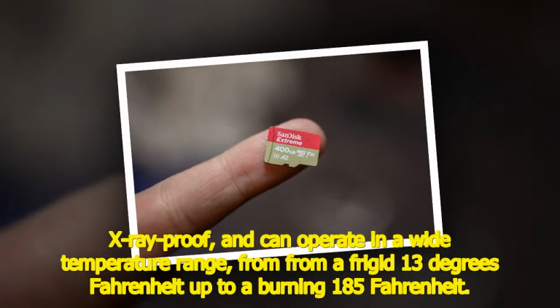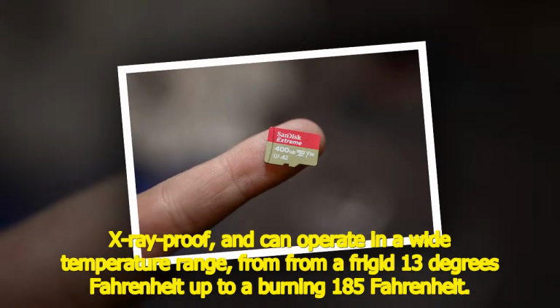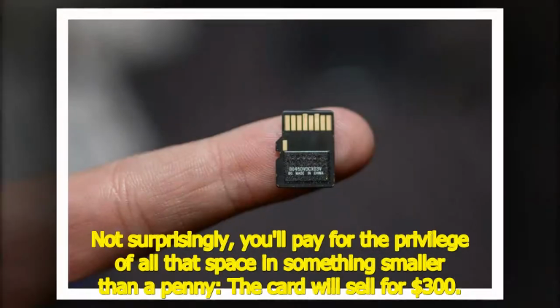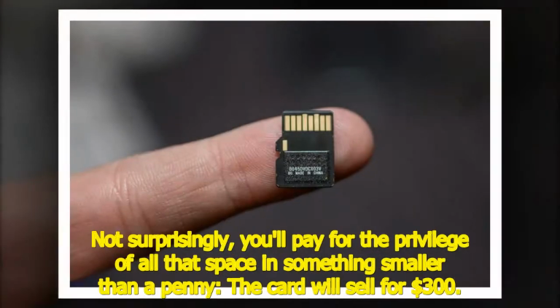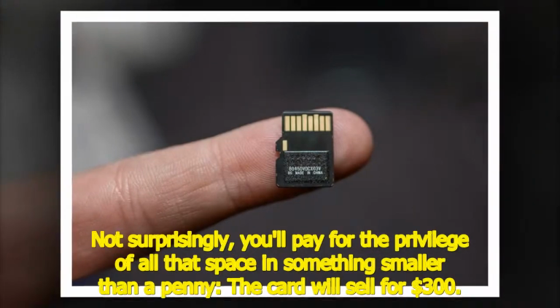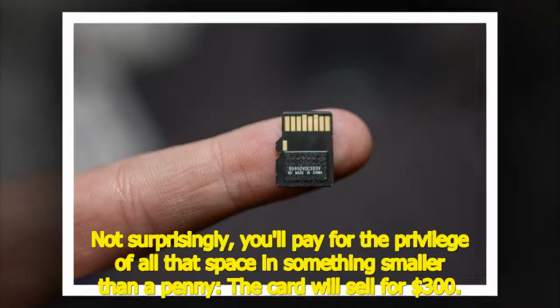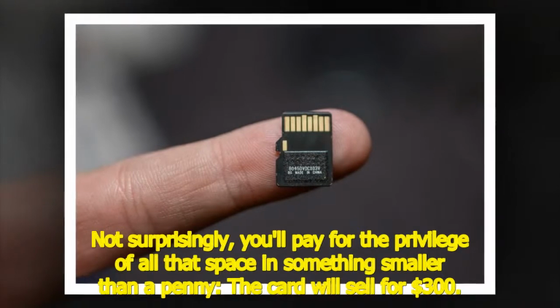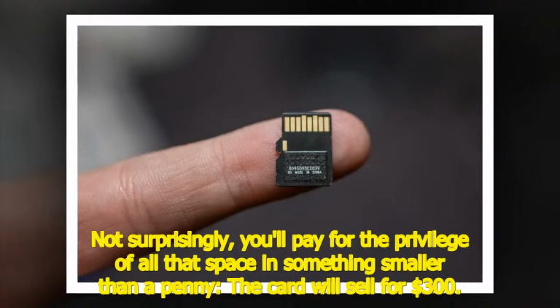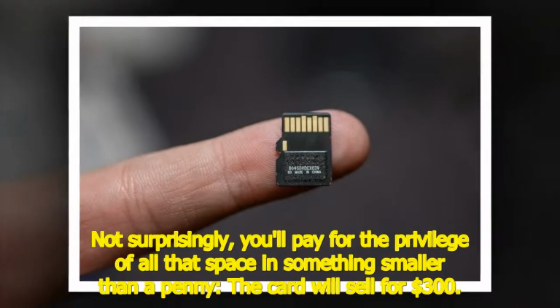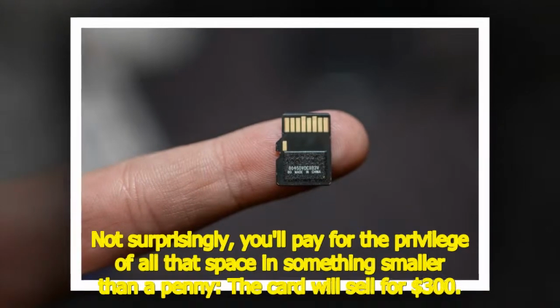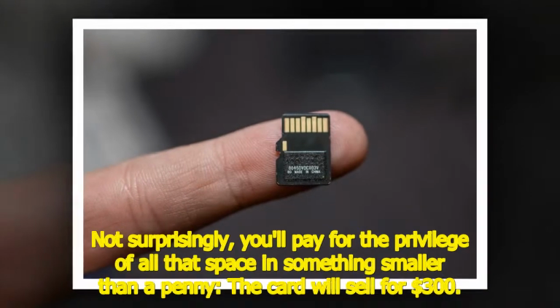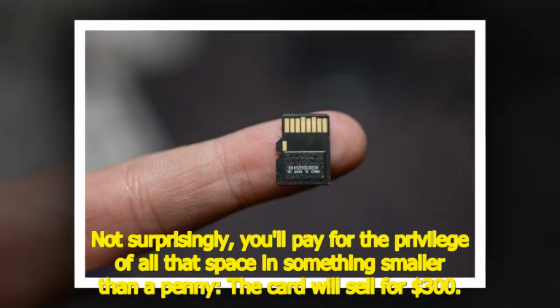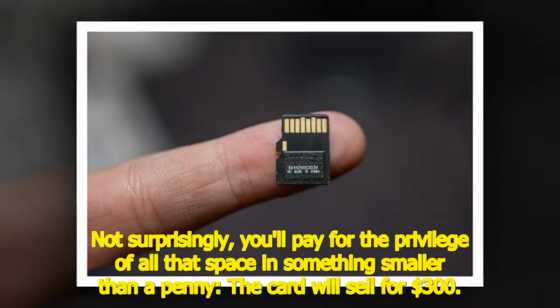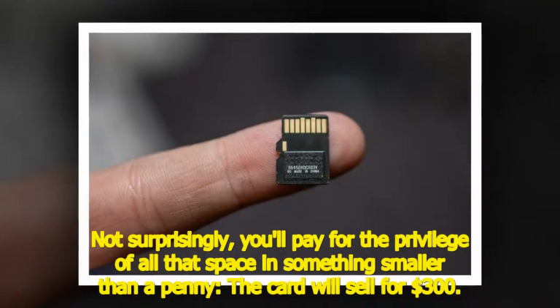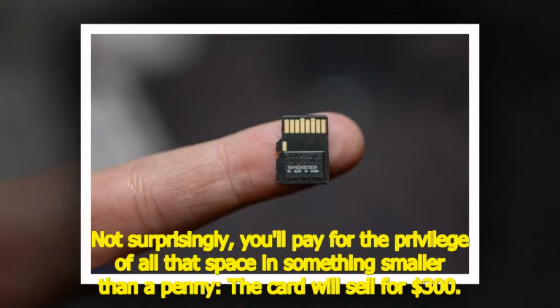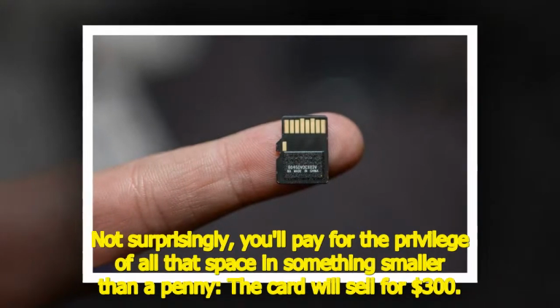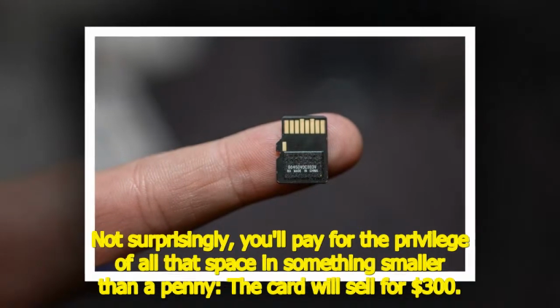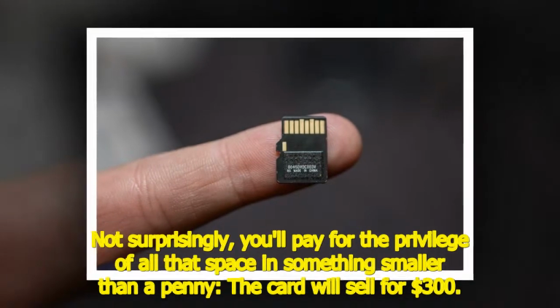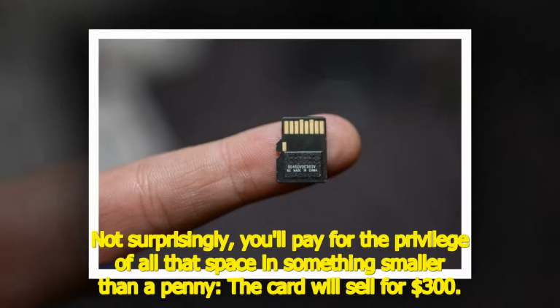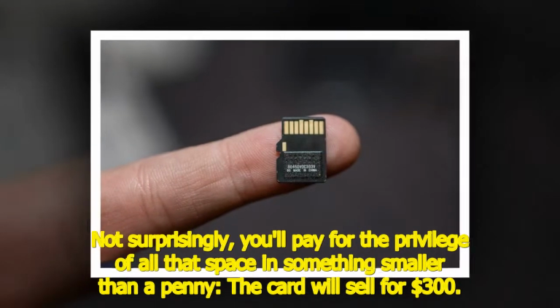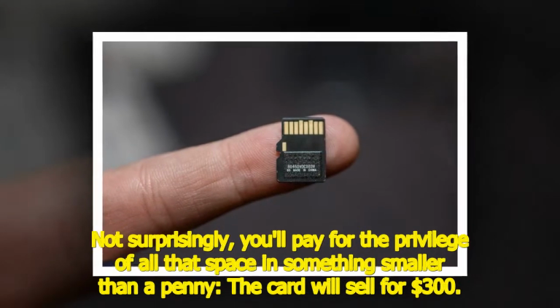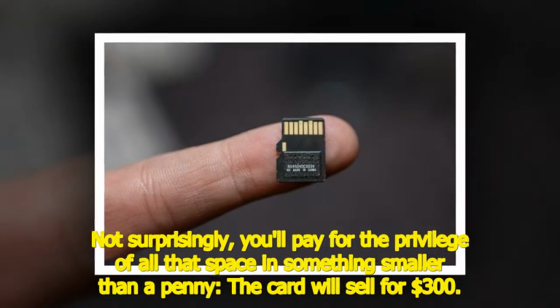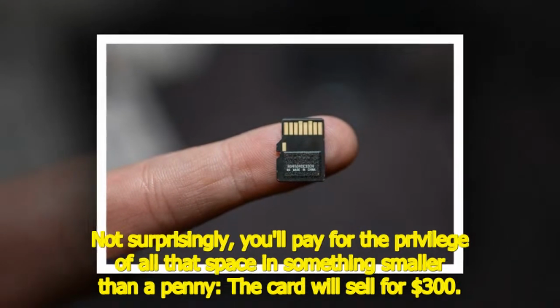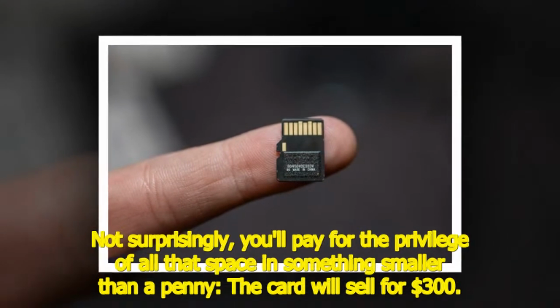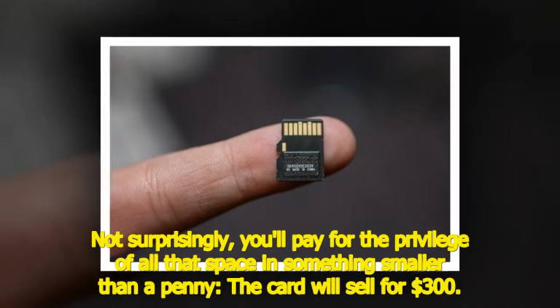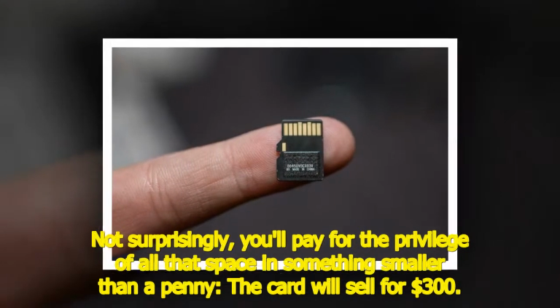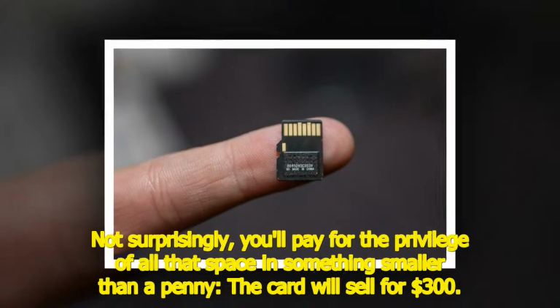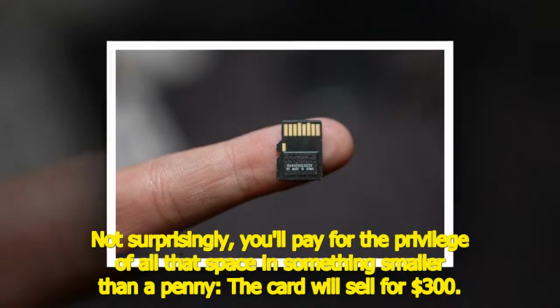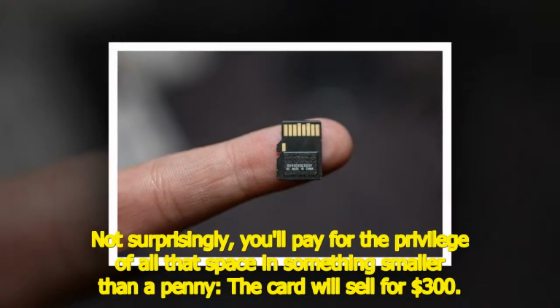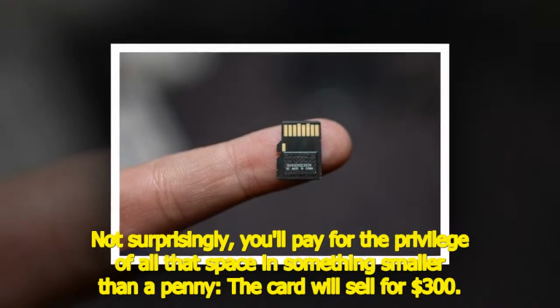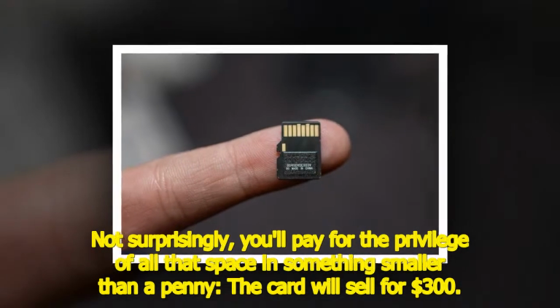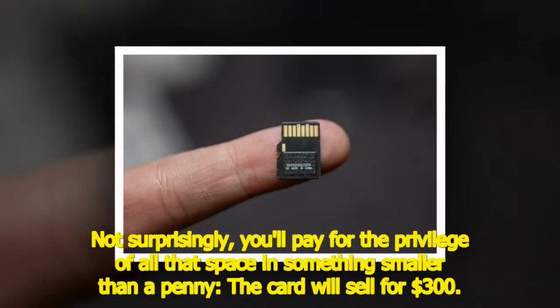Not surprisingly, you'll pay for the privilege of all that space in something smaller than a penny. The card will sell for $300.